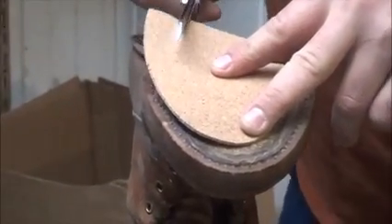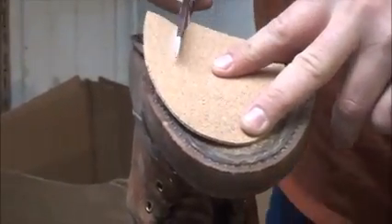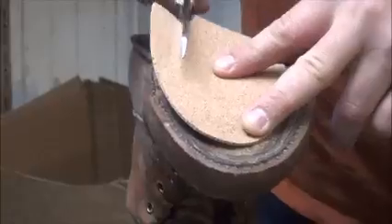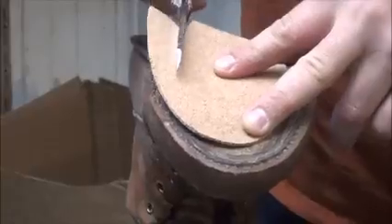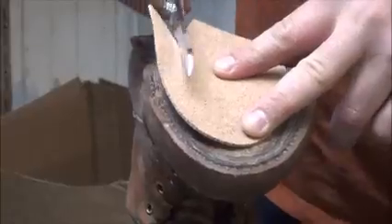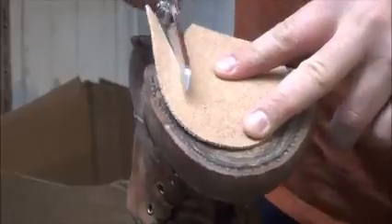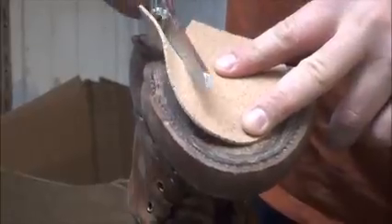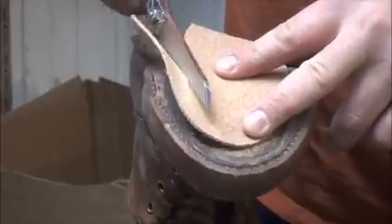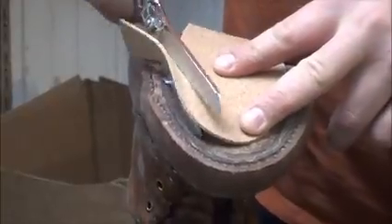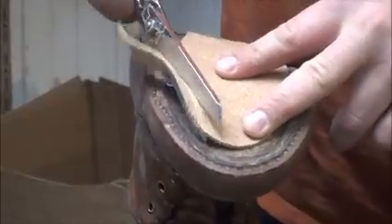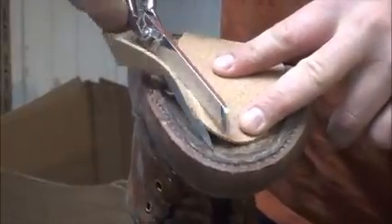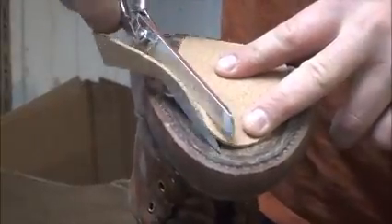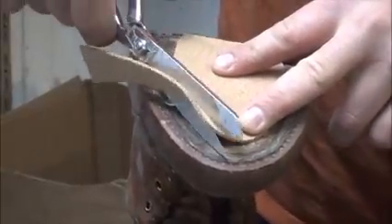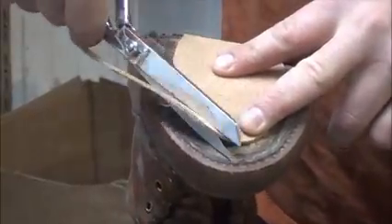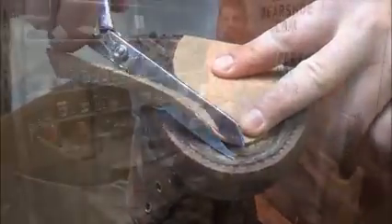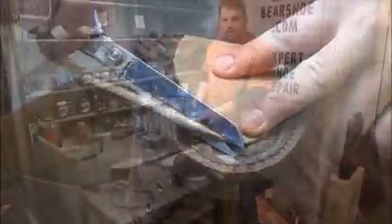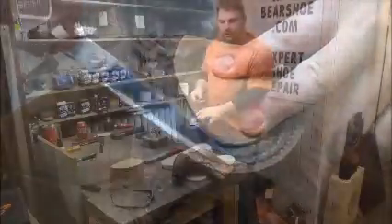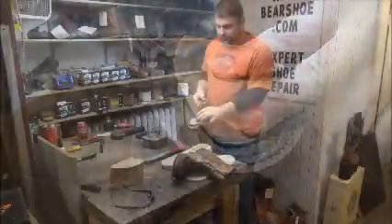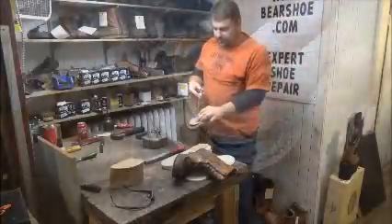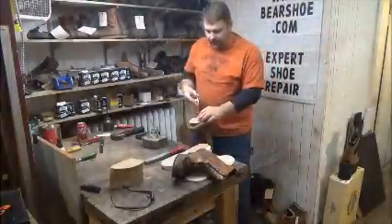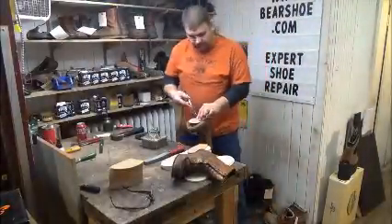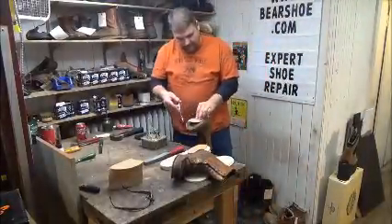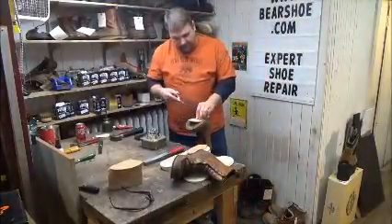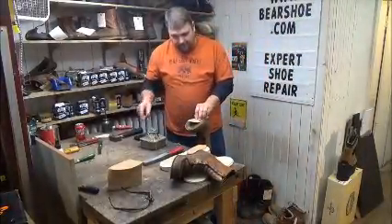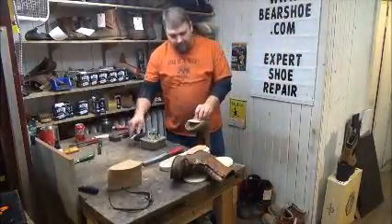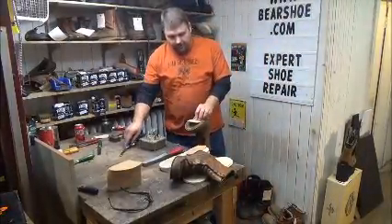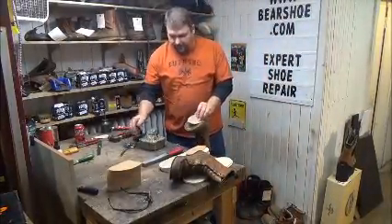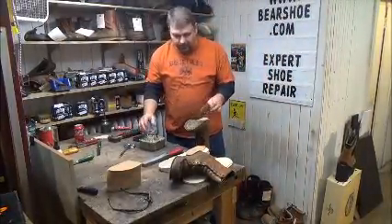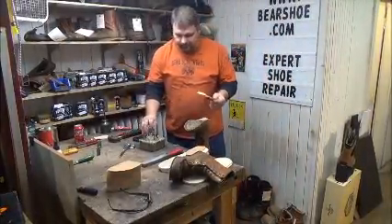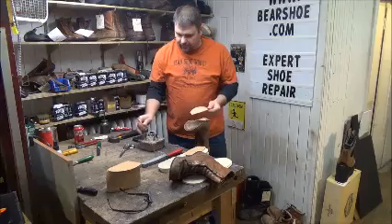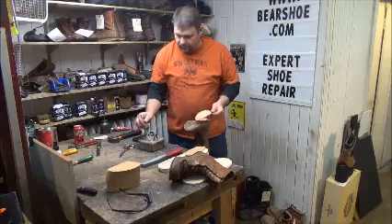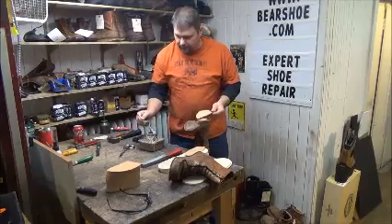You guys want your boot fixed, you want good quality stuff. After you get a nice little cut there, glue it up.